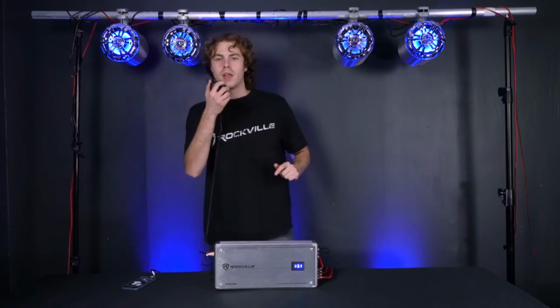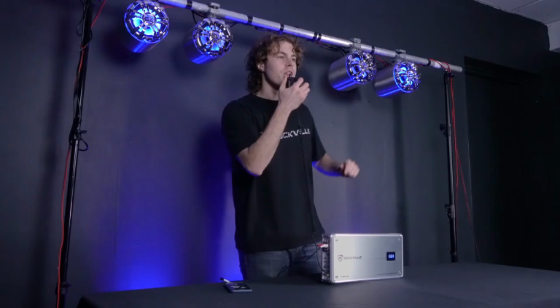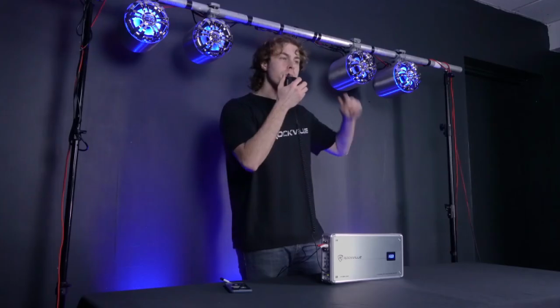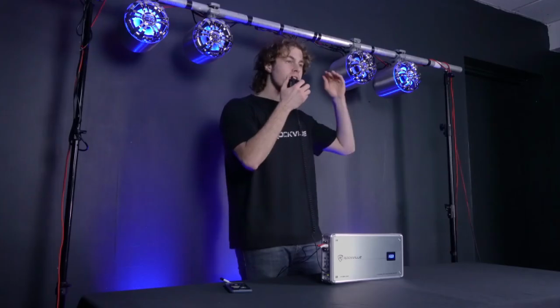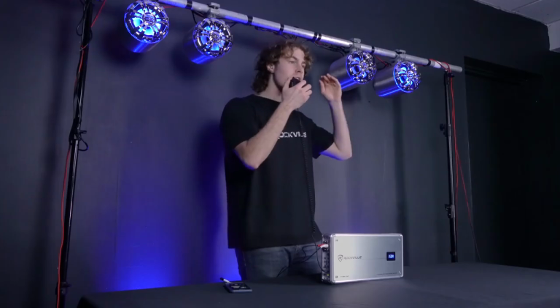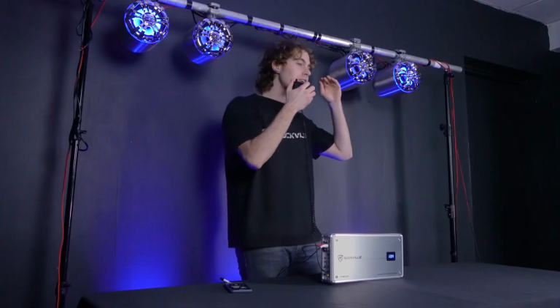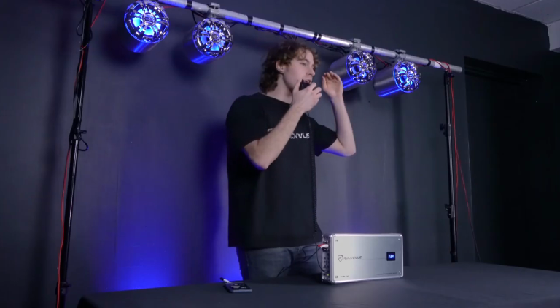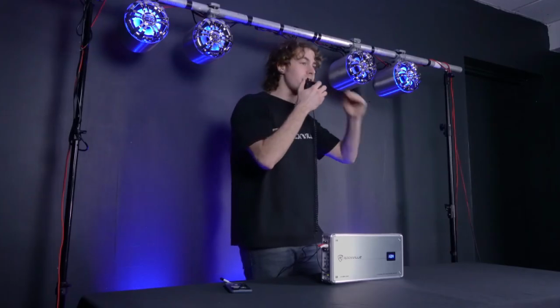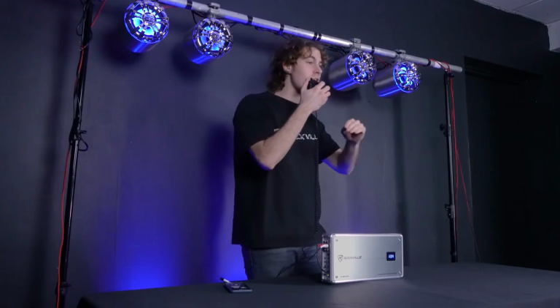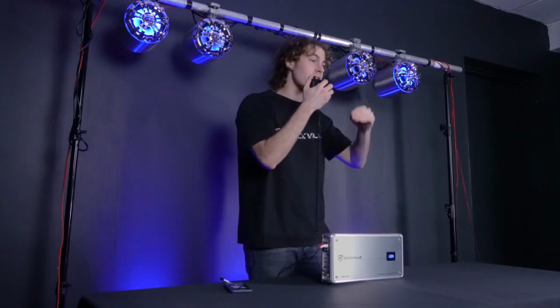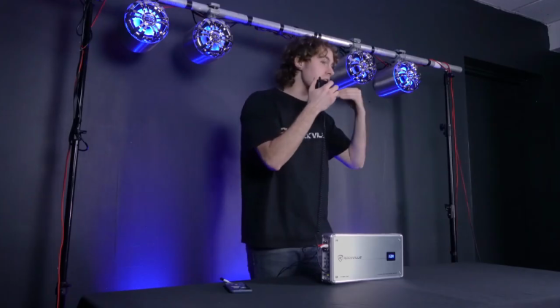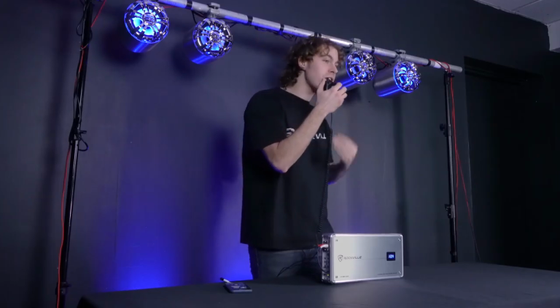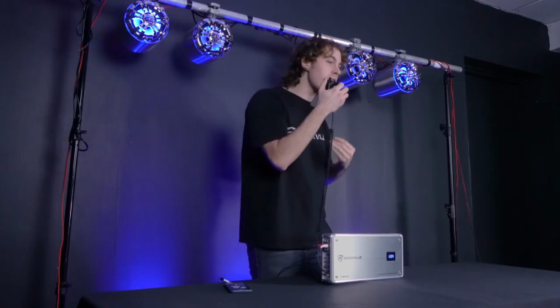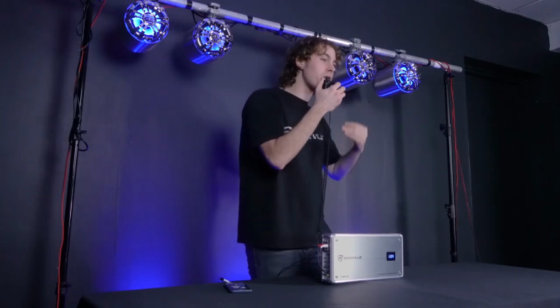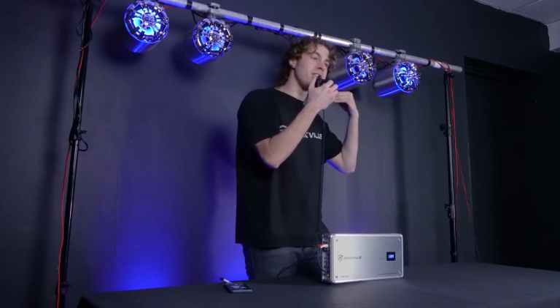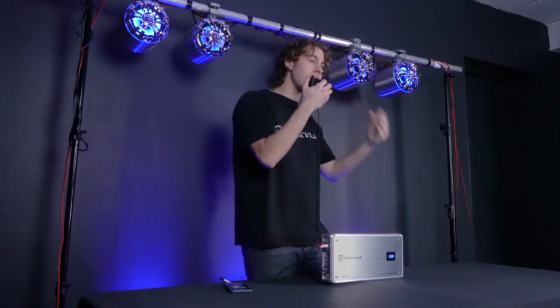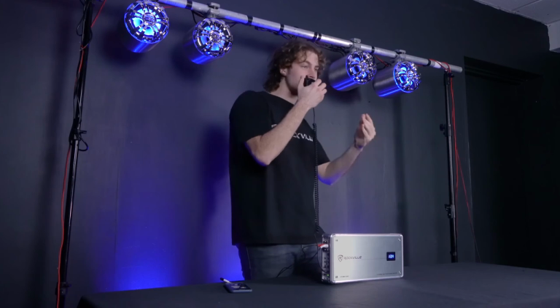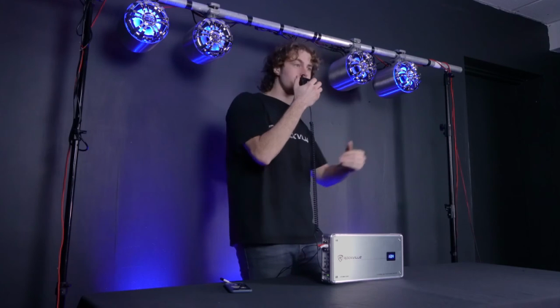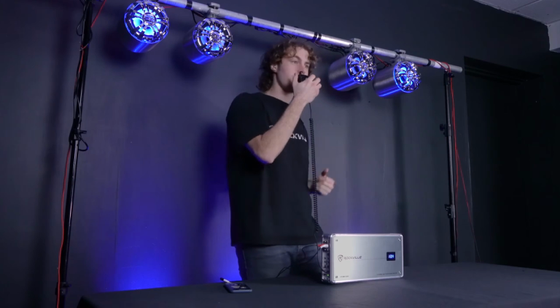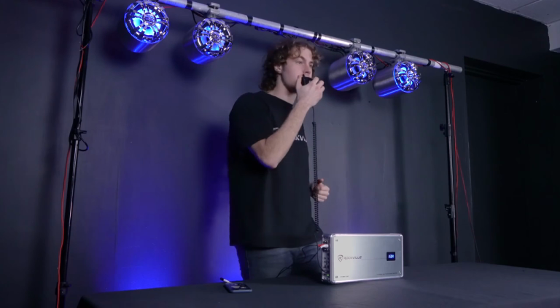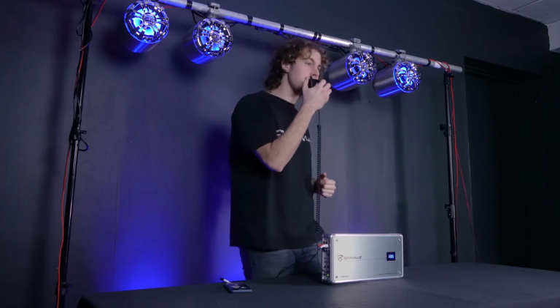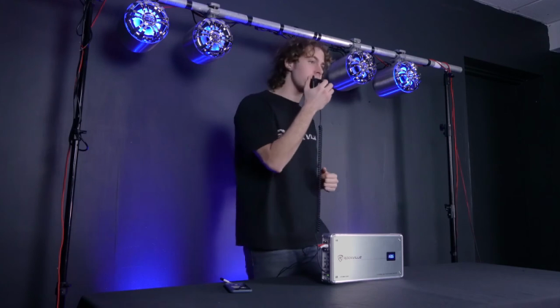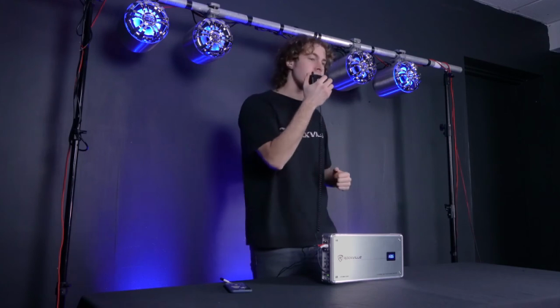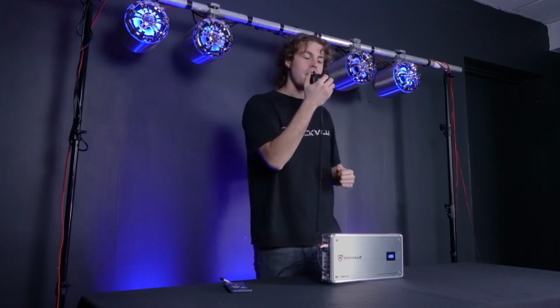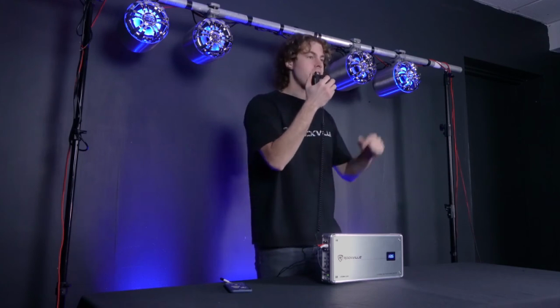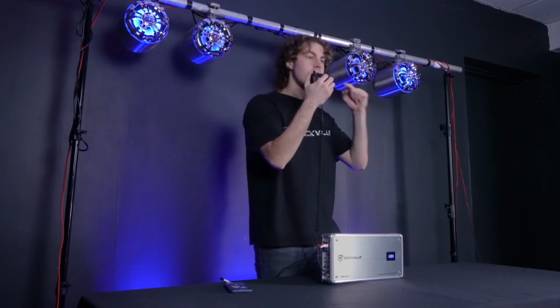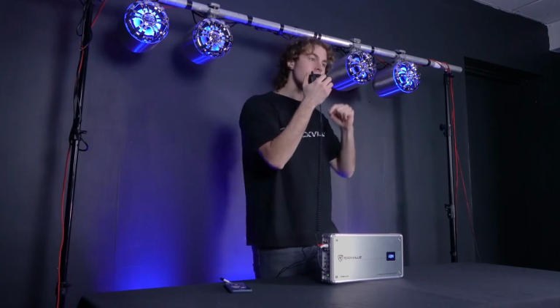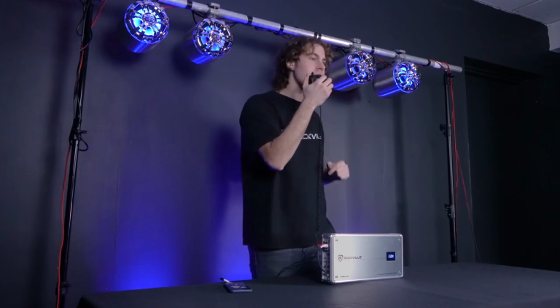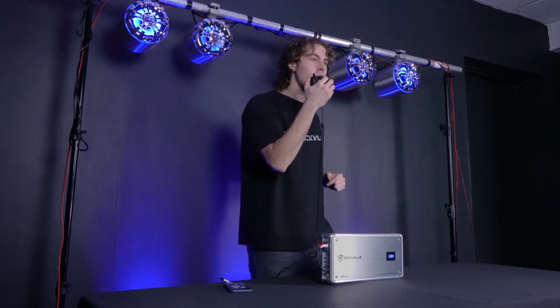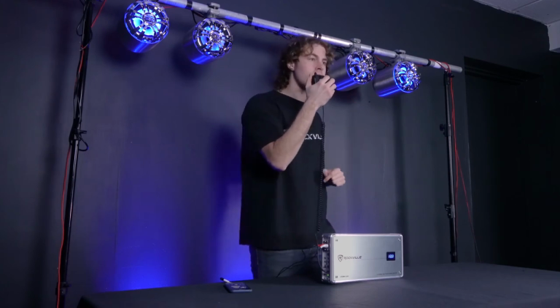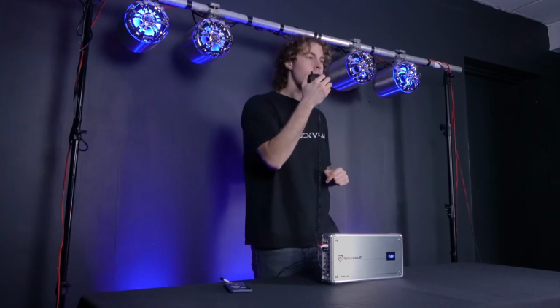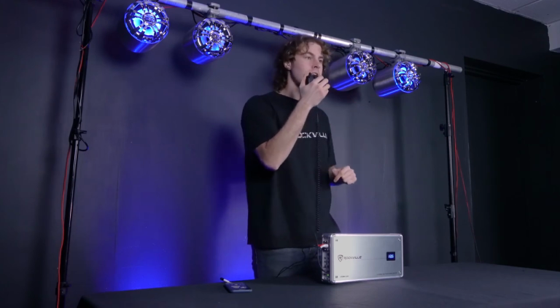The music will actually cut out so you can hear my voice nice and clearly through the speakers, and as soon as I let go of the button the music resumes.